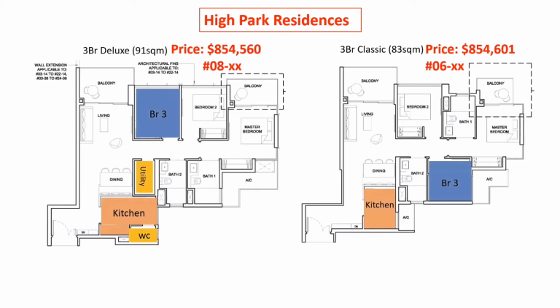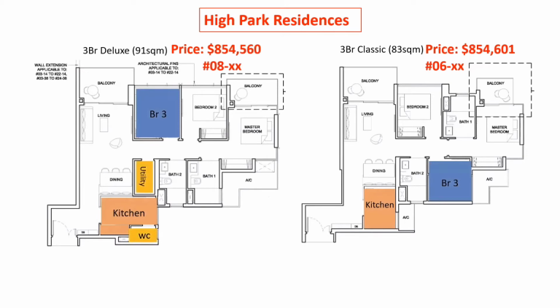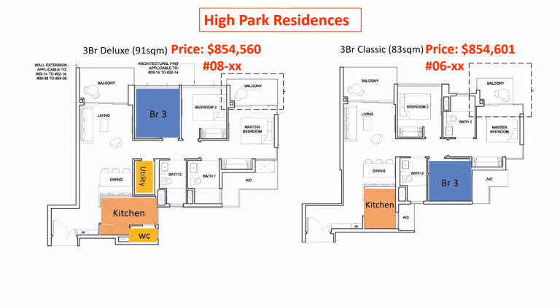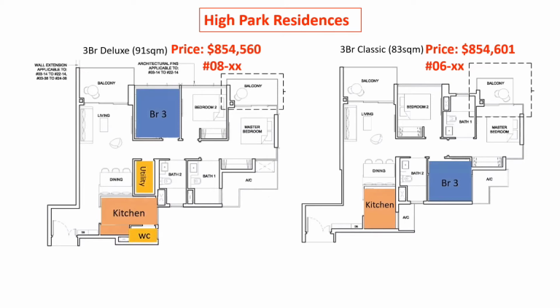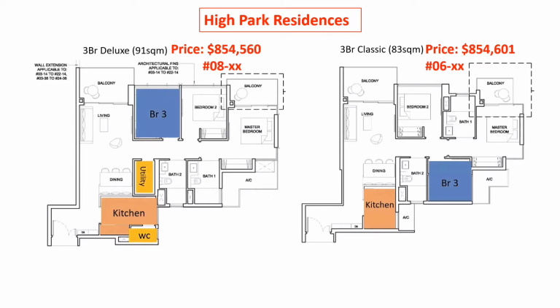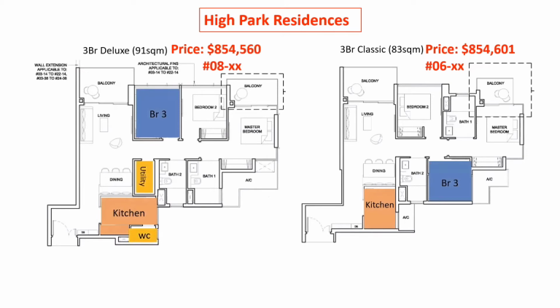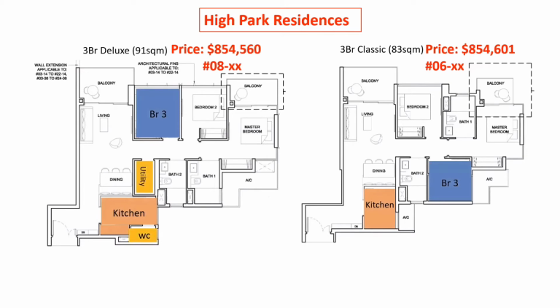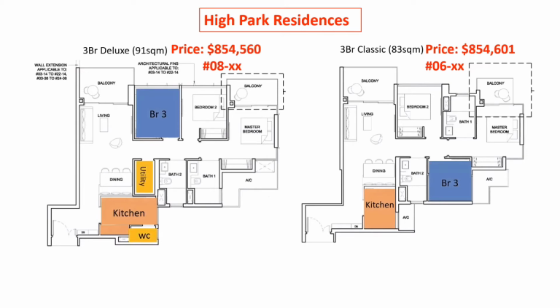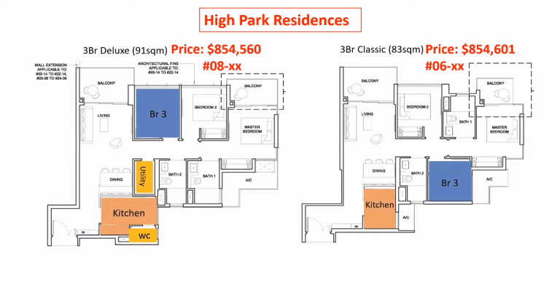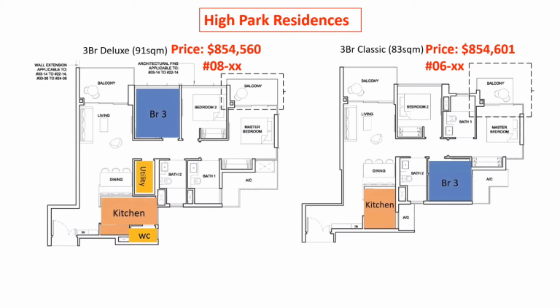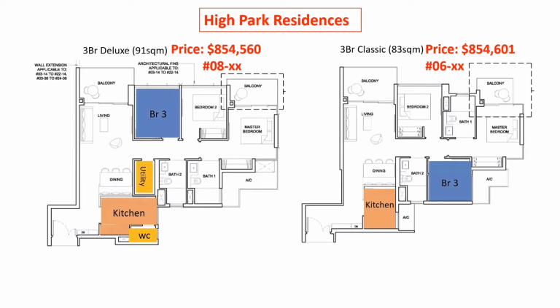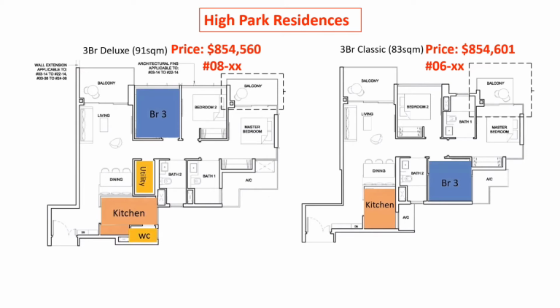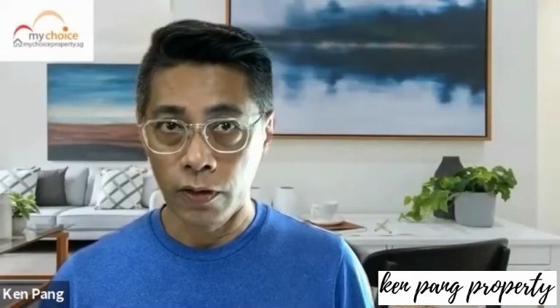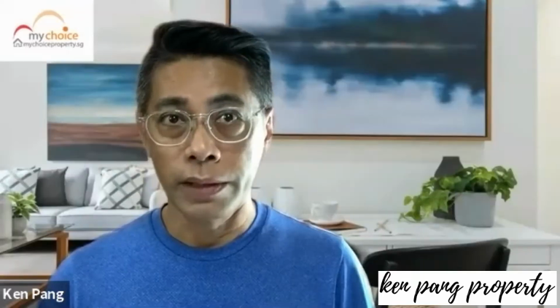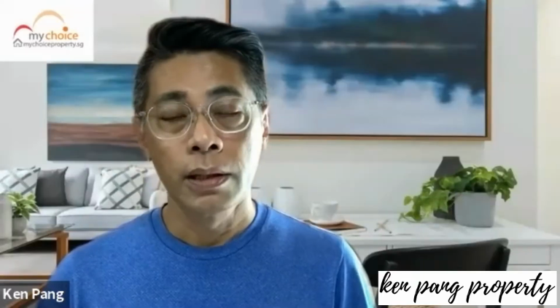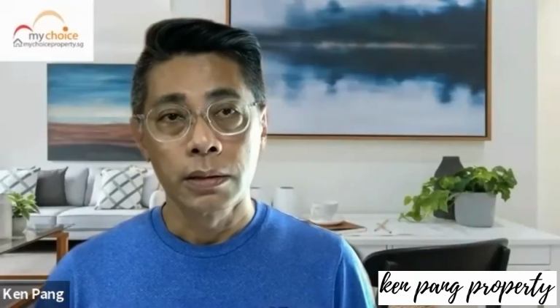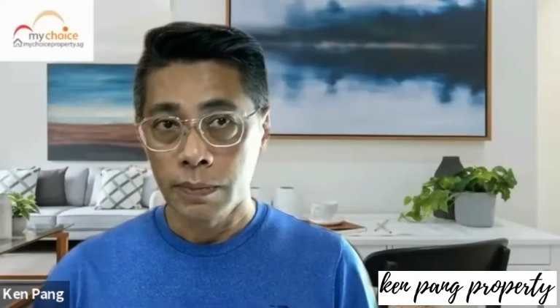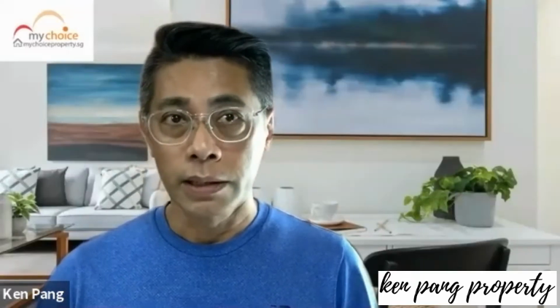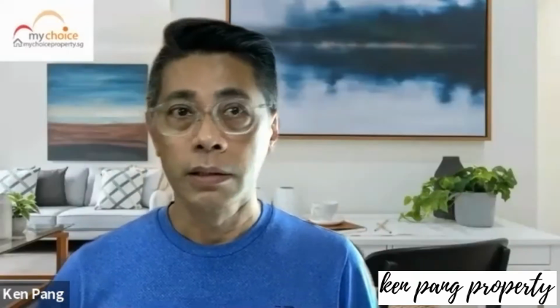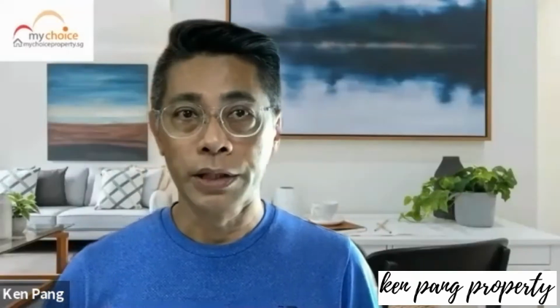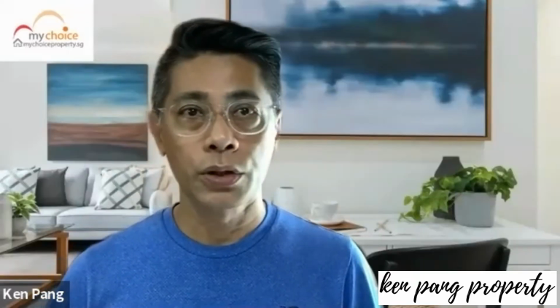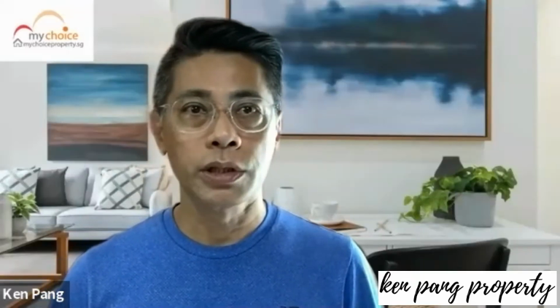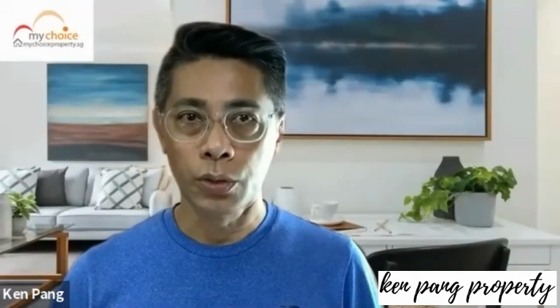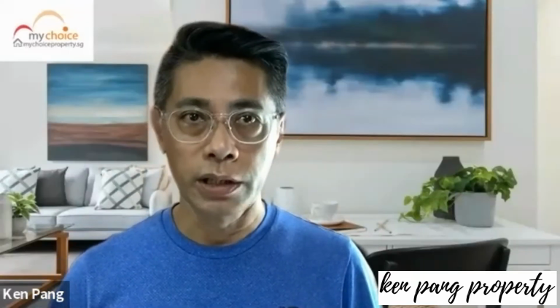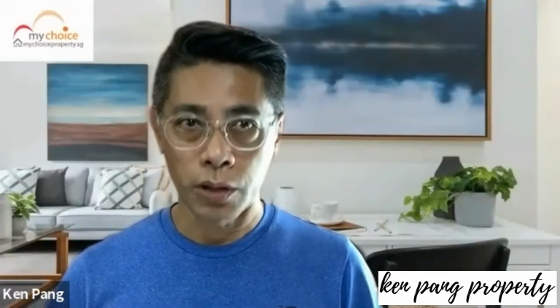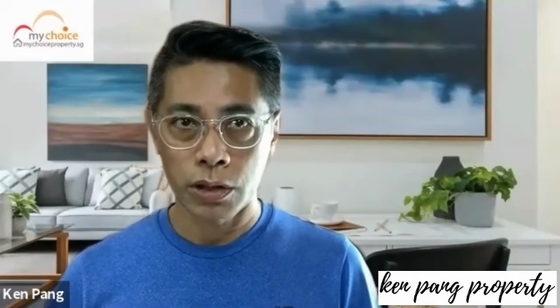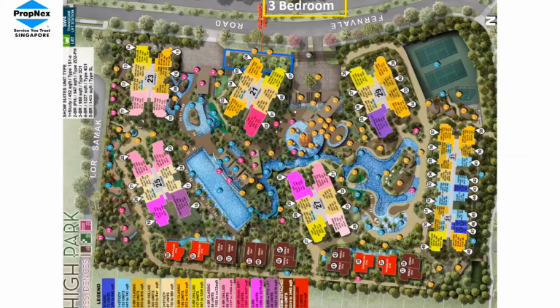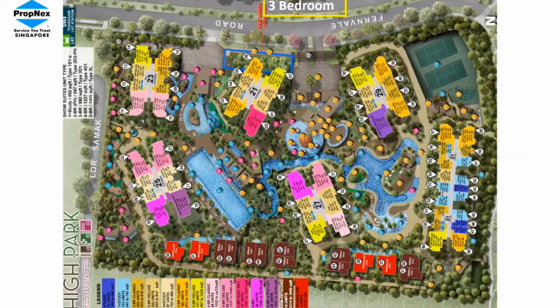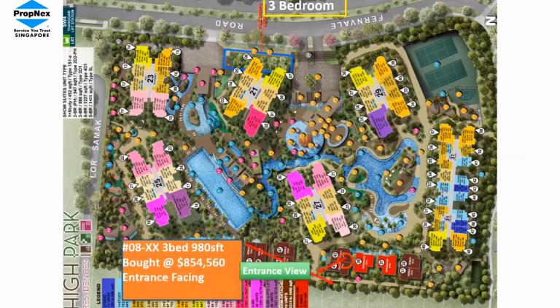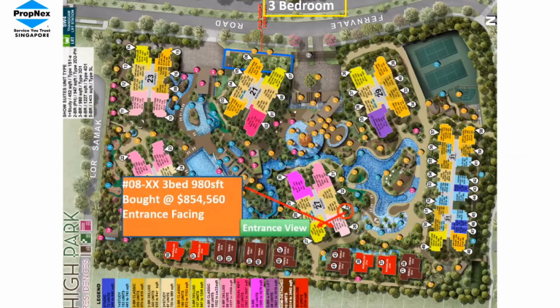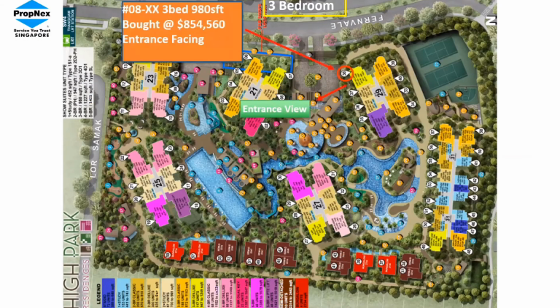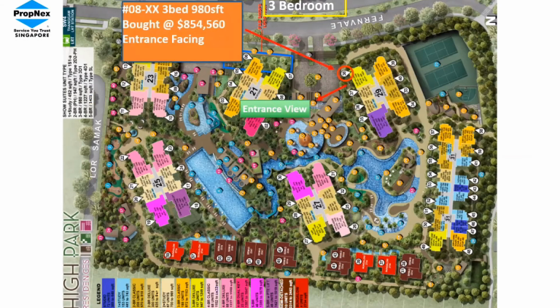Even at almost the same price and with a better layout and floor plan, one buyer did not choose this unit because it was facing the entrance of the condo.